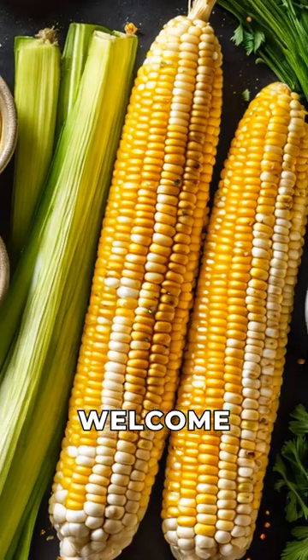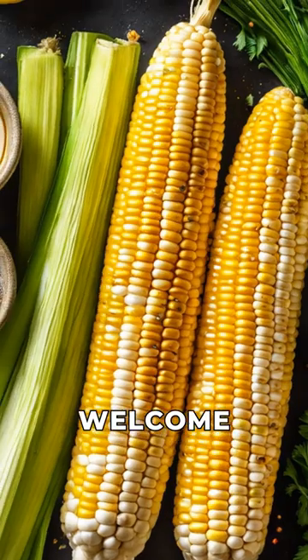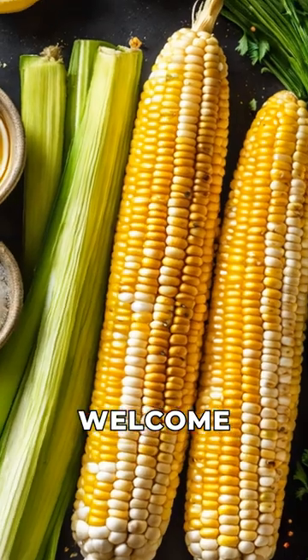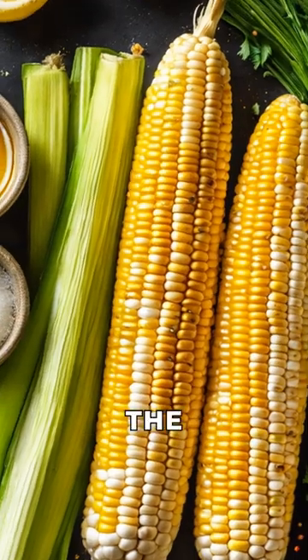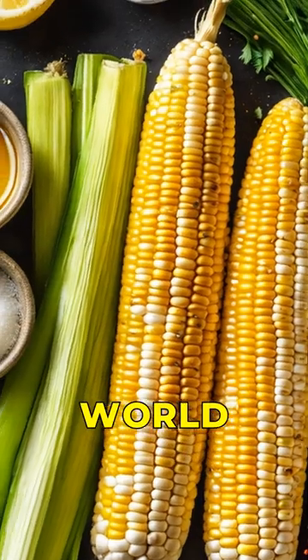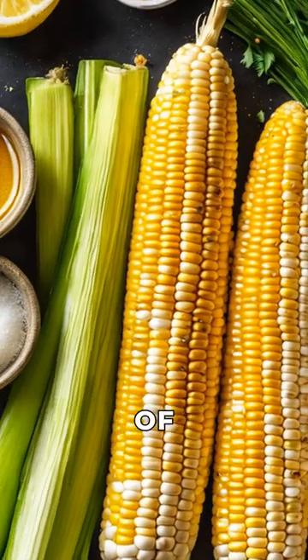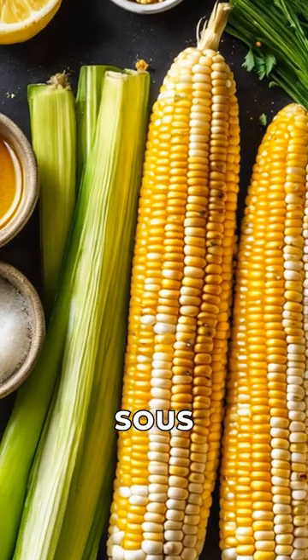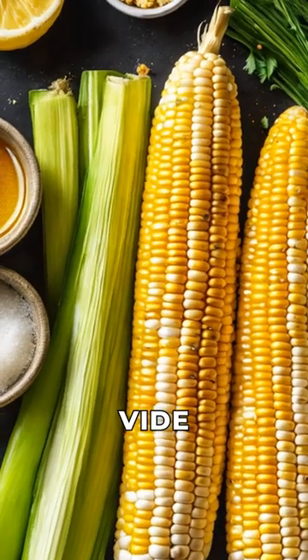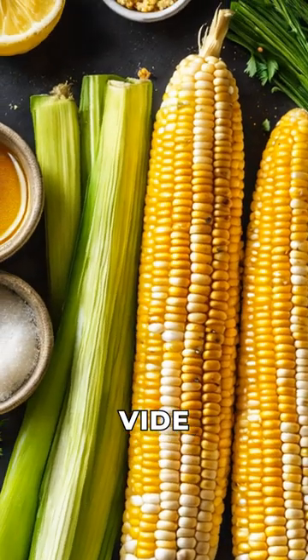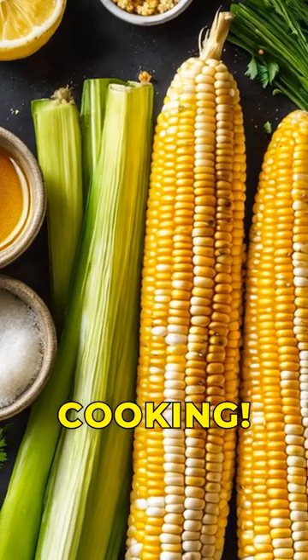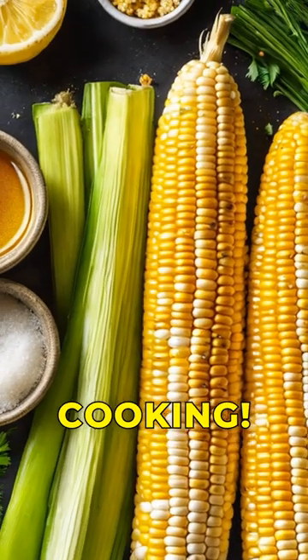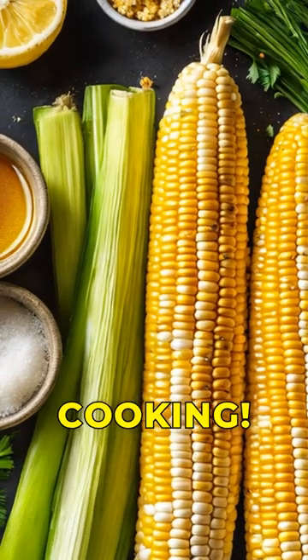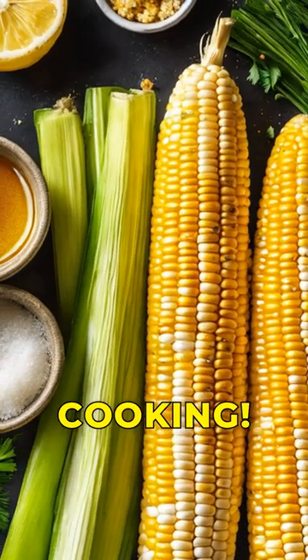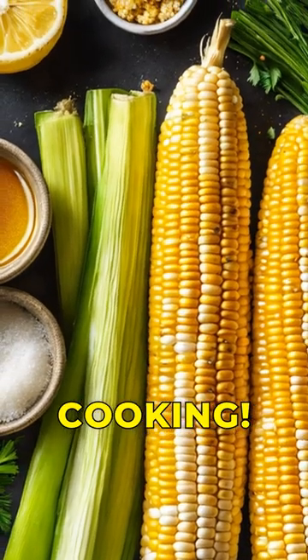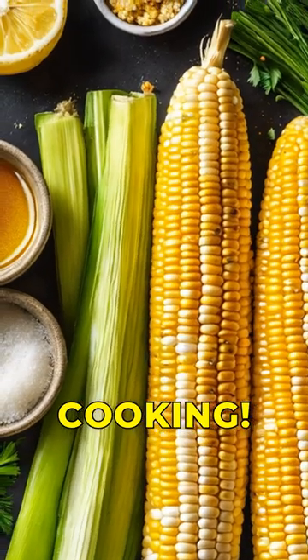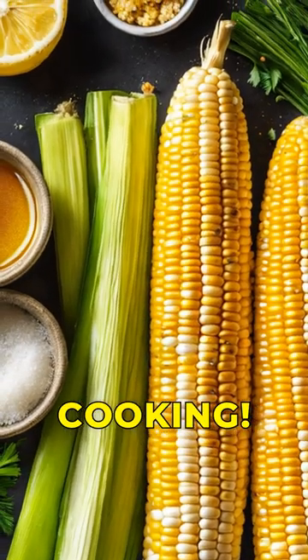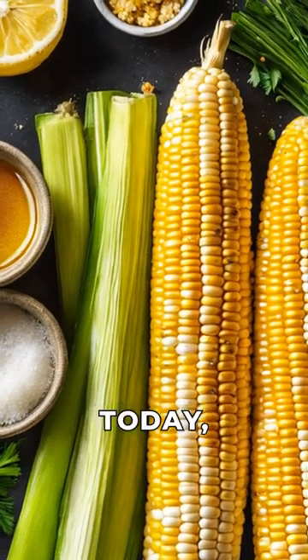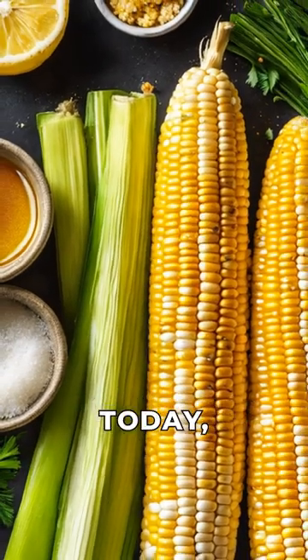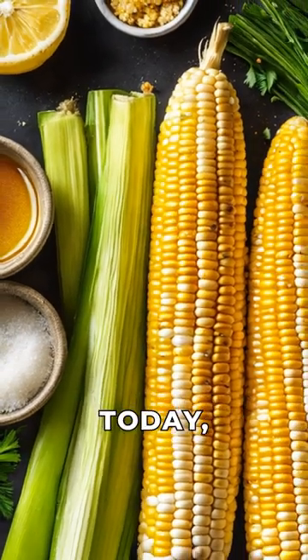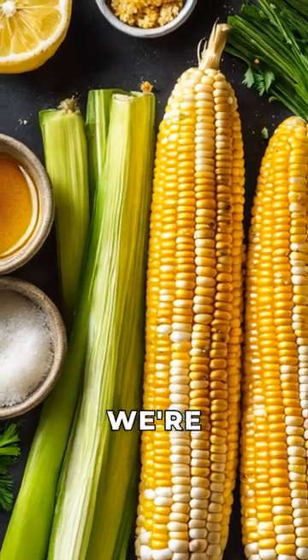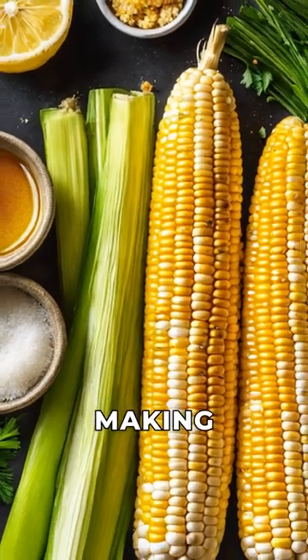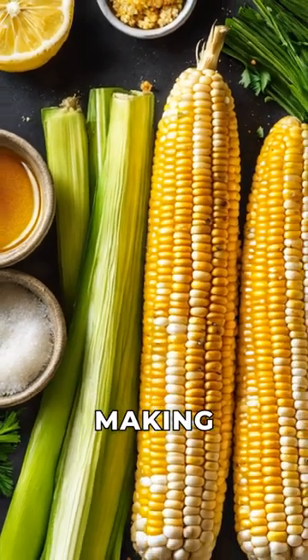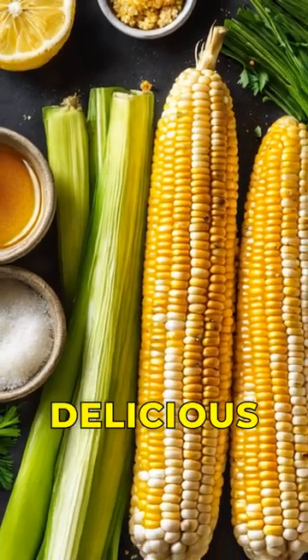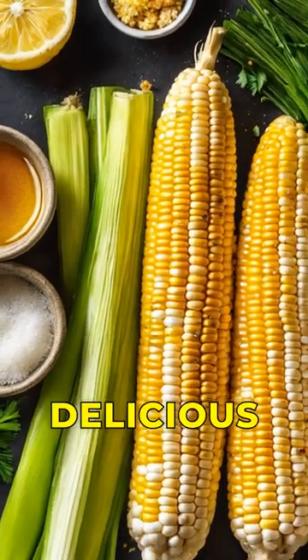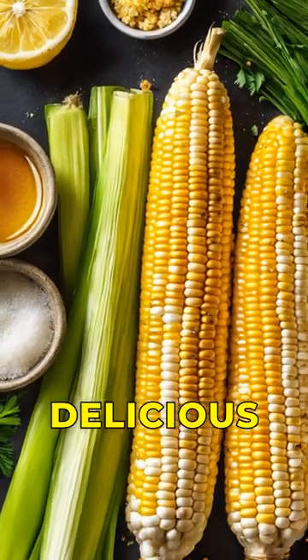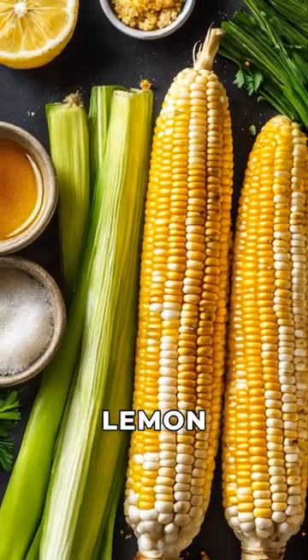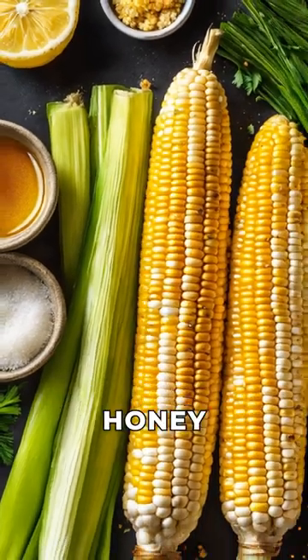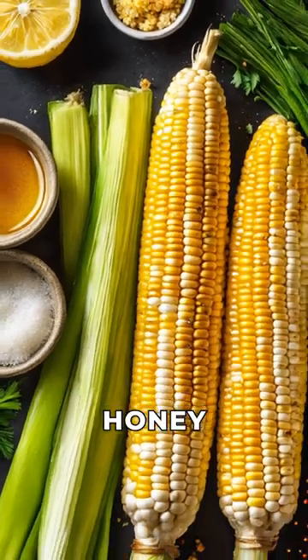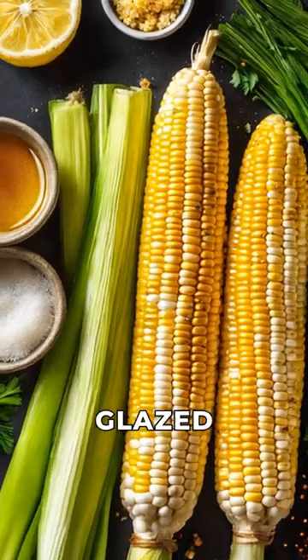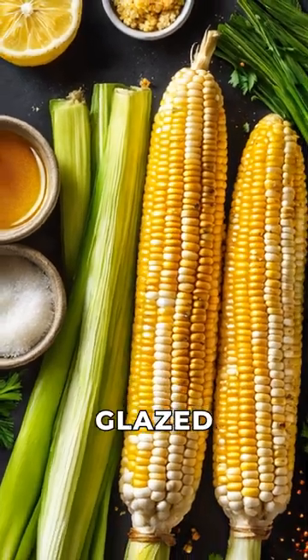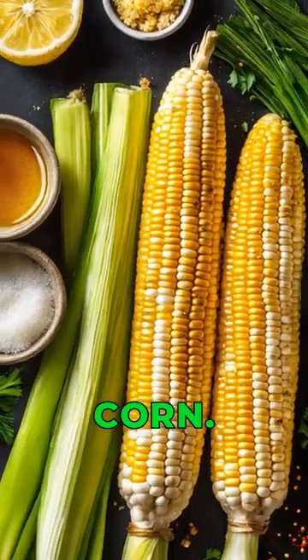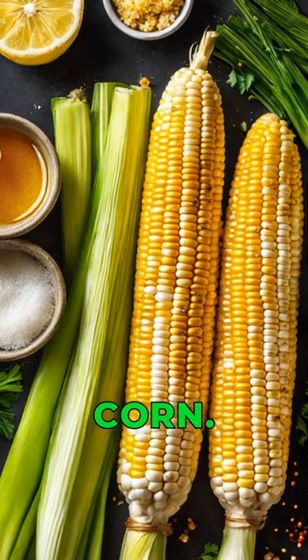Welcome to the world of sous vide cooking. Today, we're making a delicious lemon honey glazed corn.